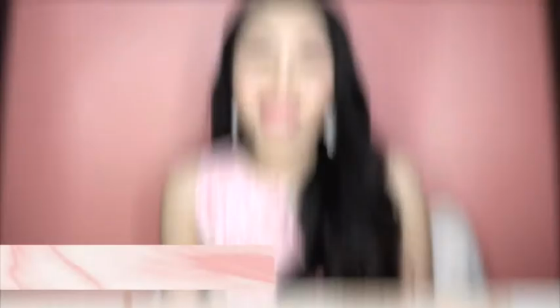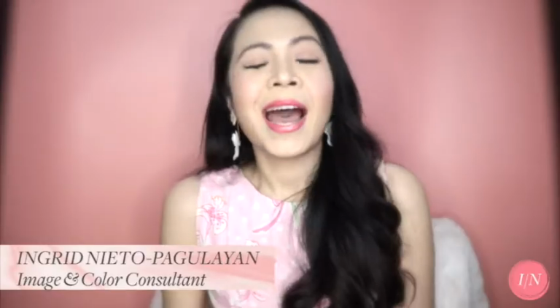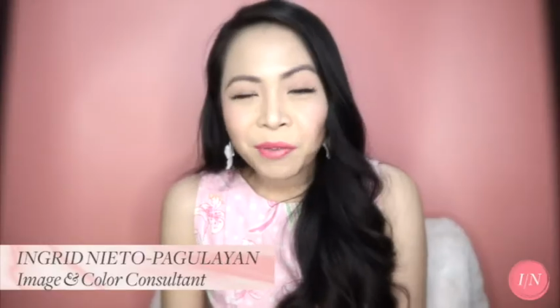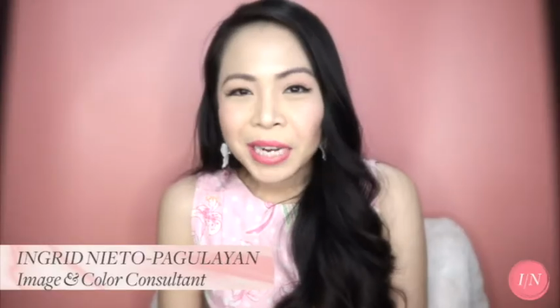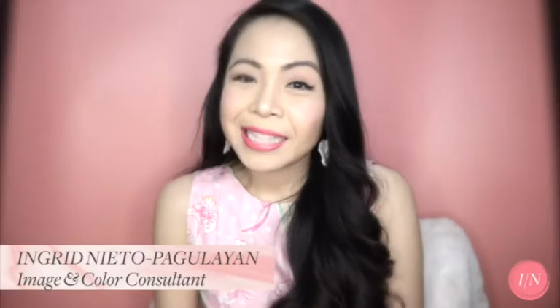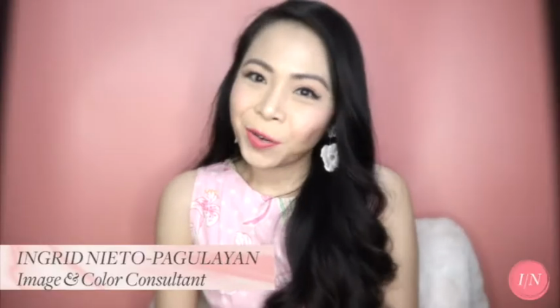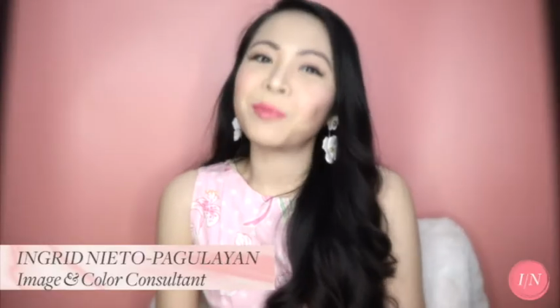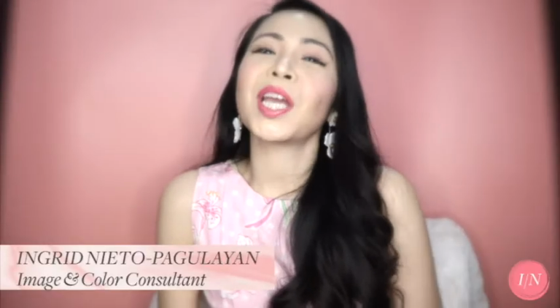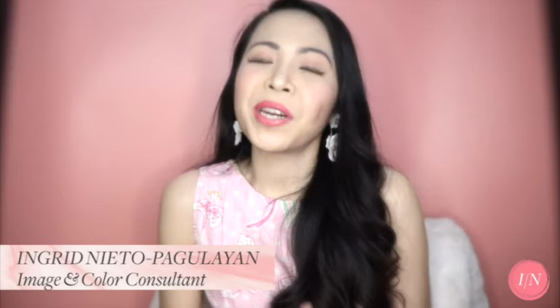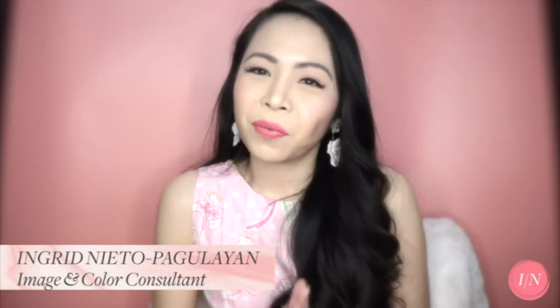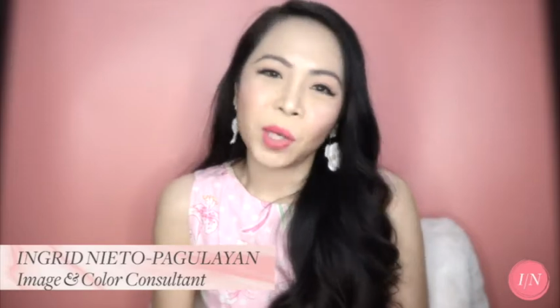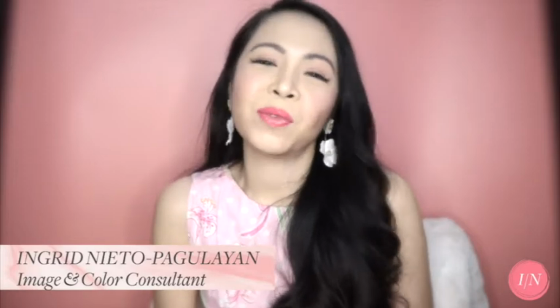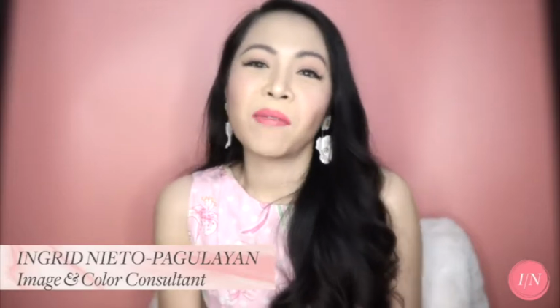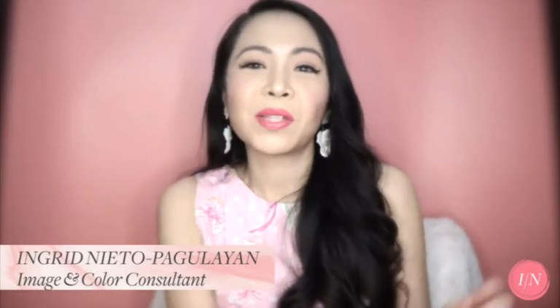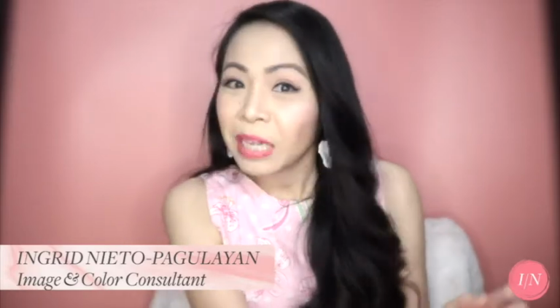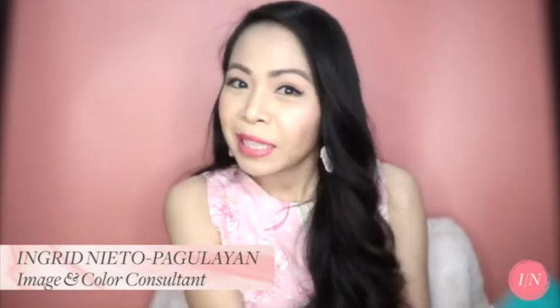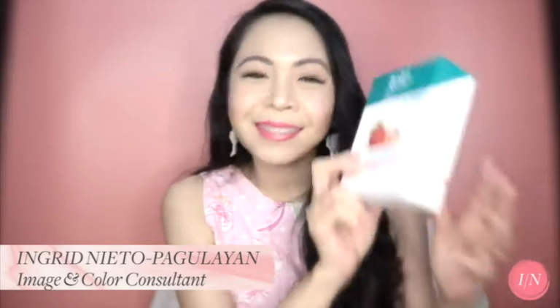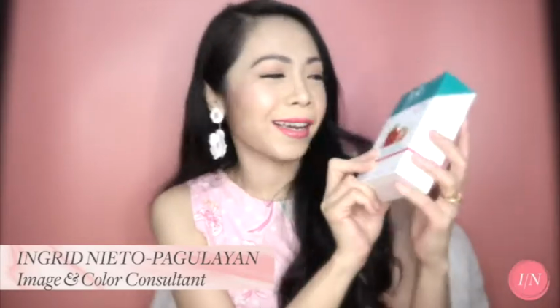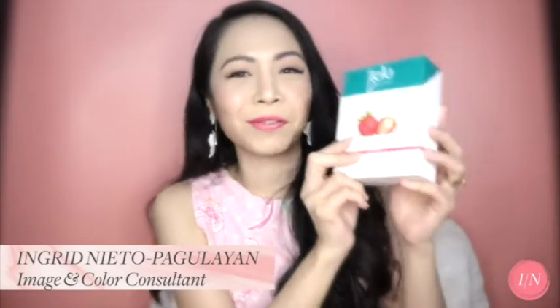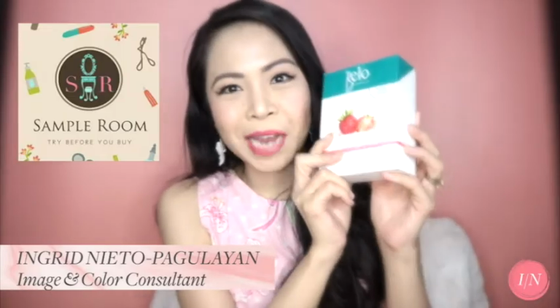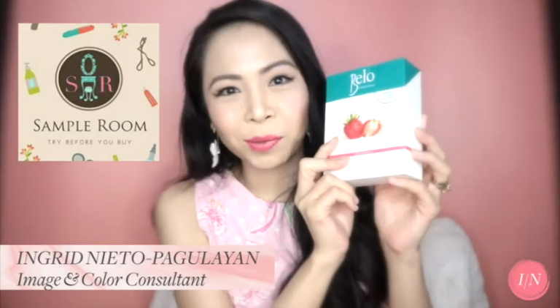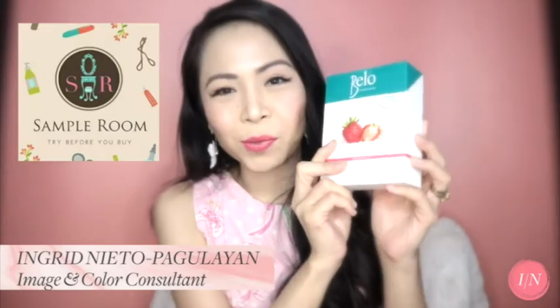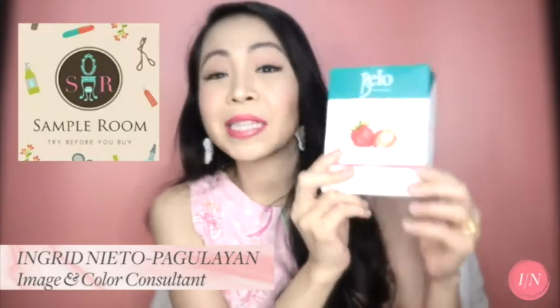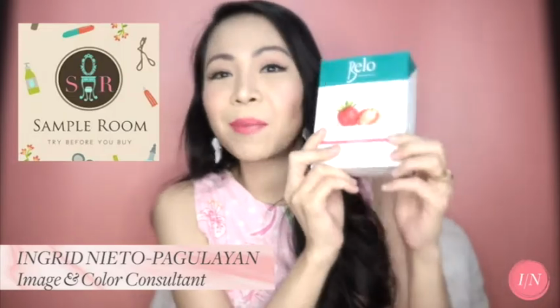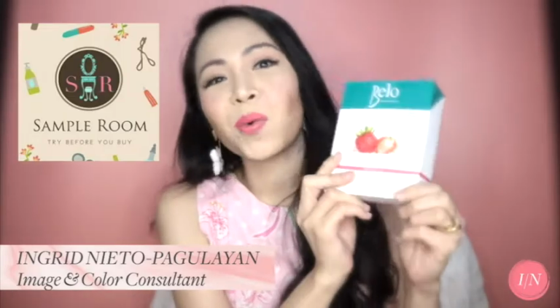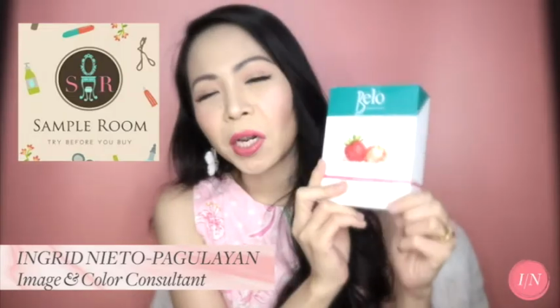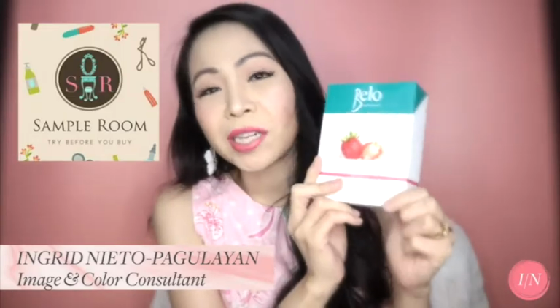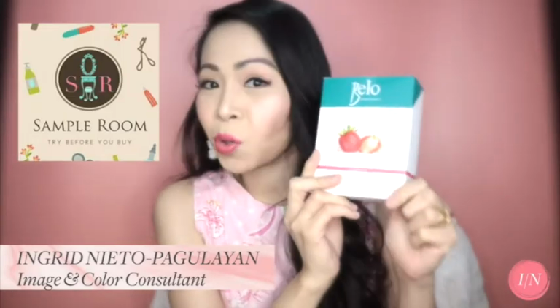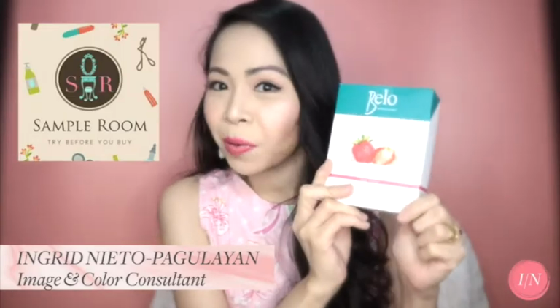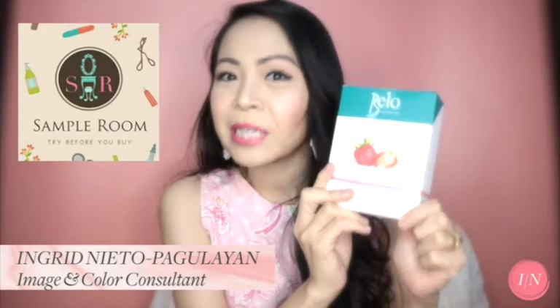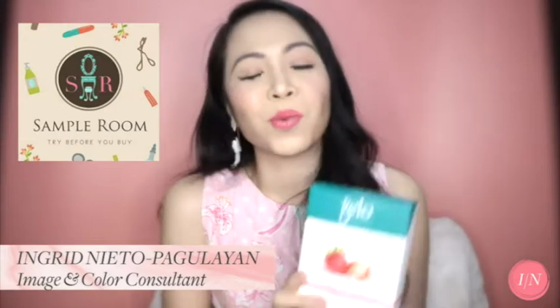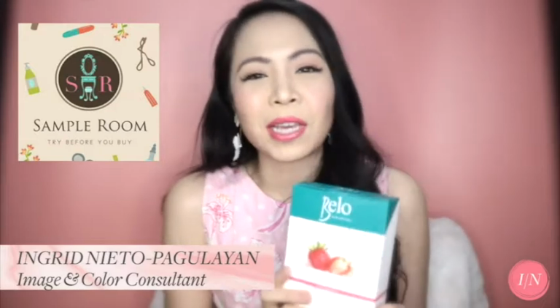Hi everyone, it's Ingrid bringing you another video review of this freebie I got from Sample Room. It's the Bello Collagen Strawberry Smoothie.